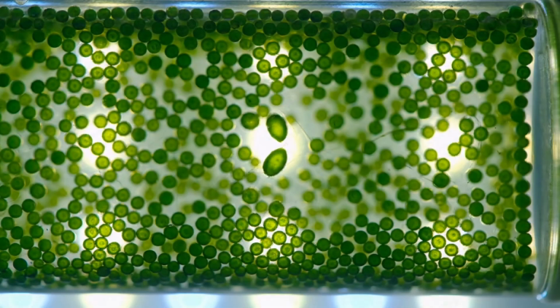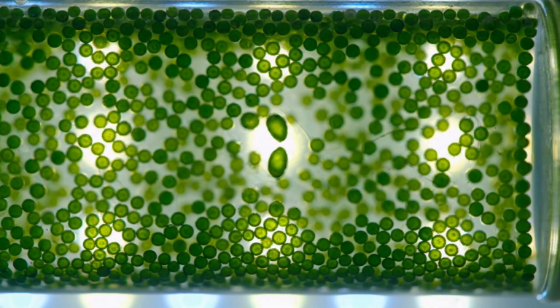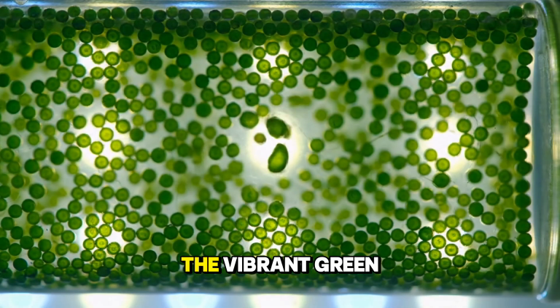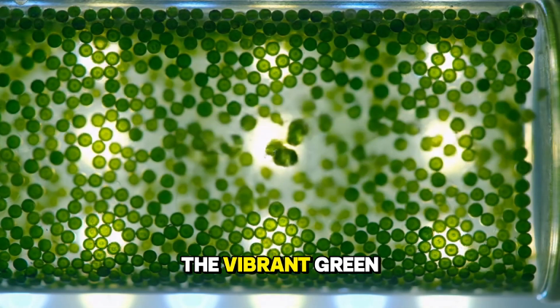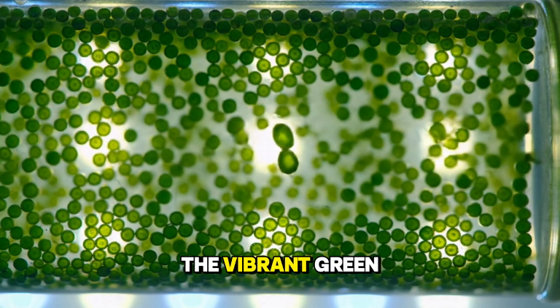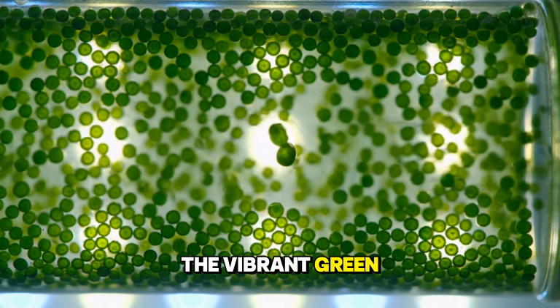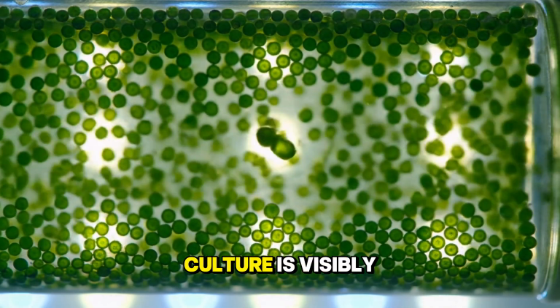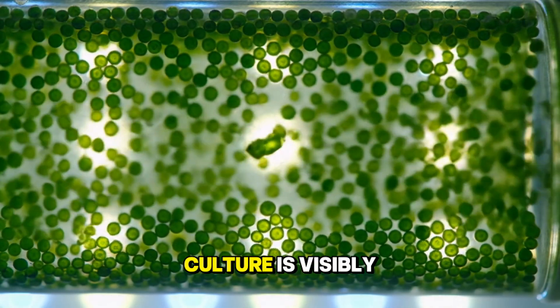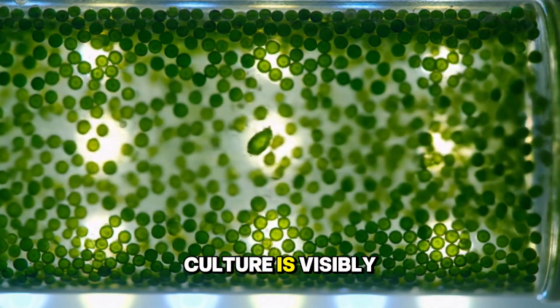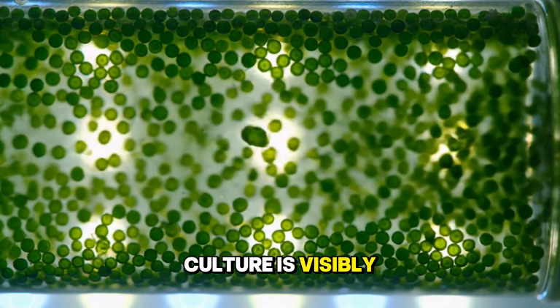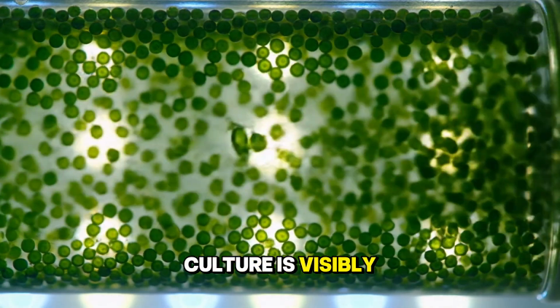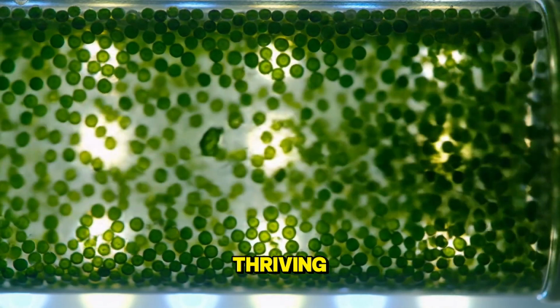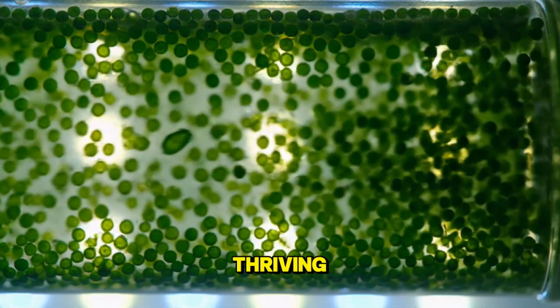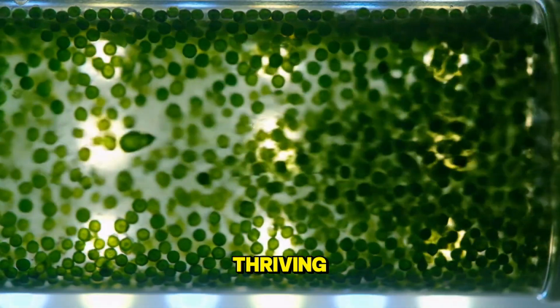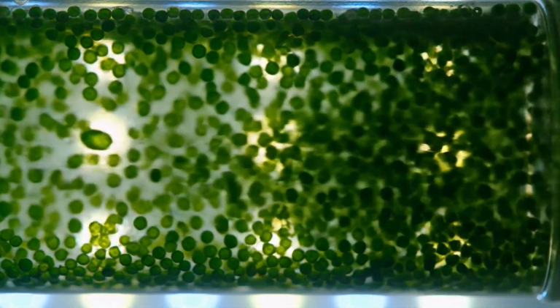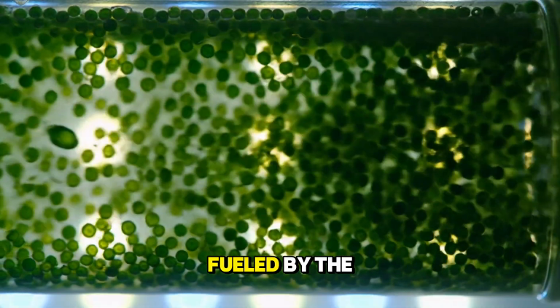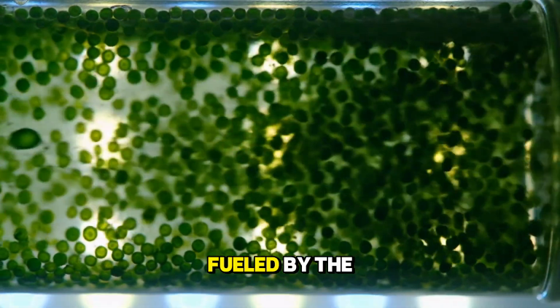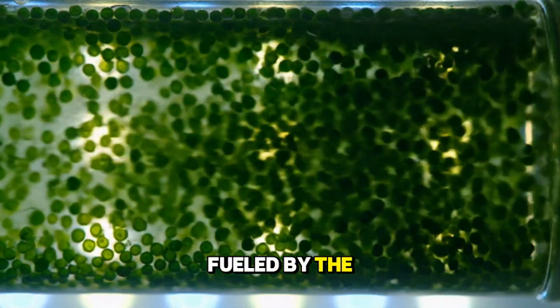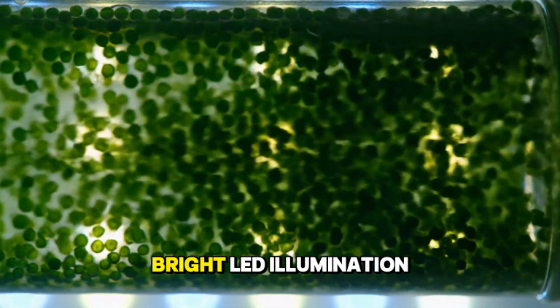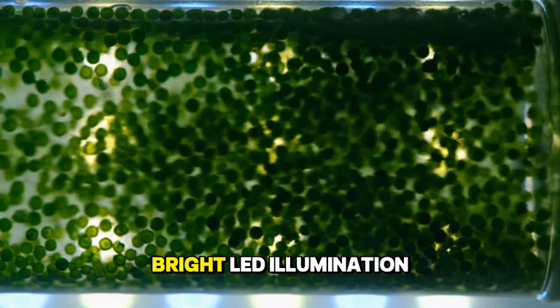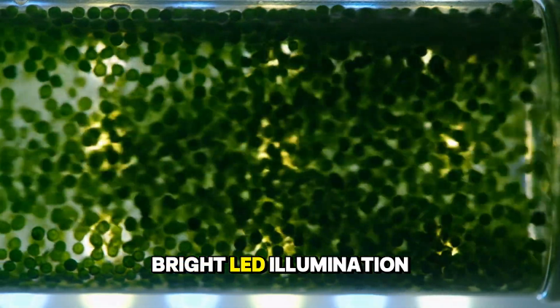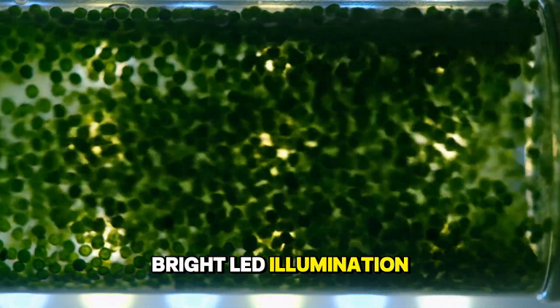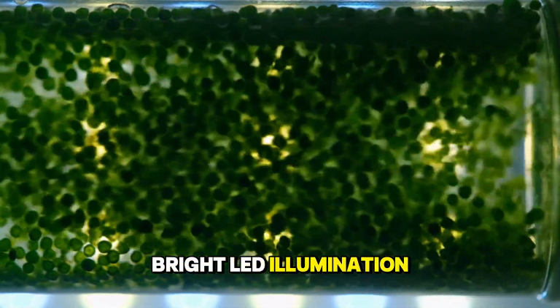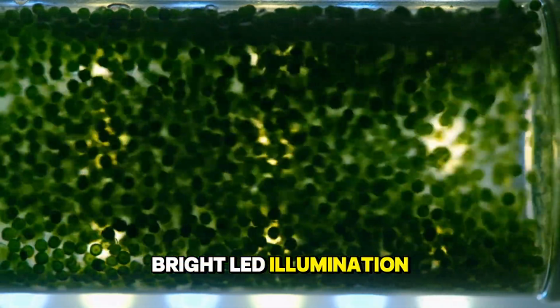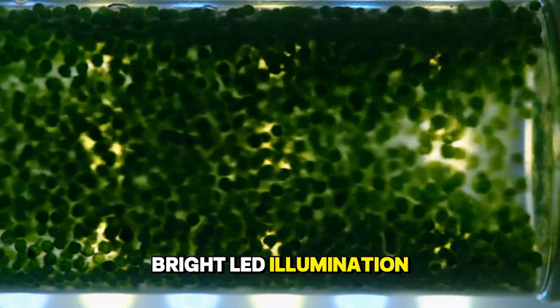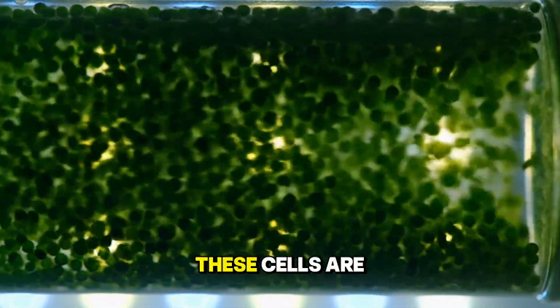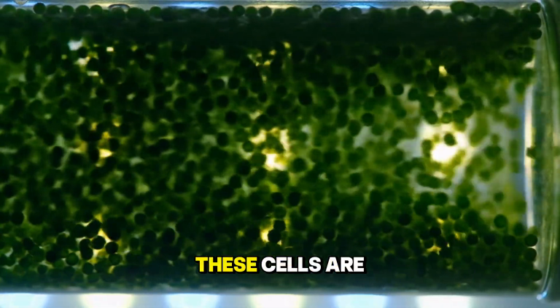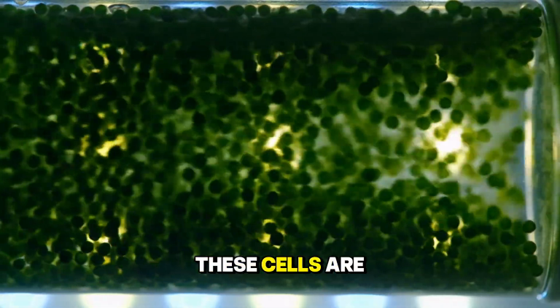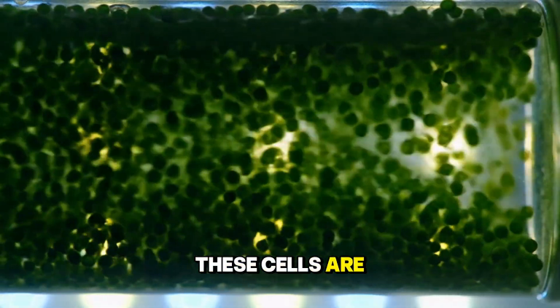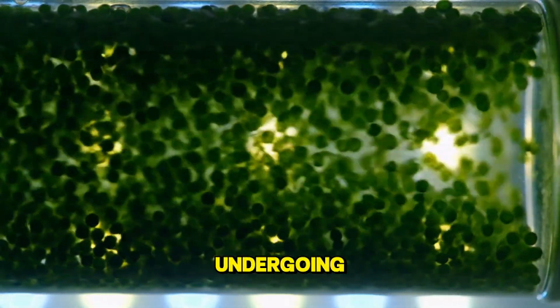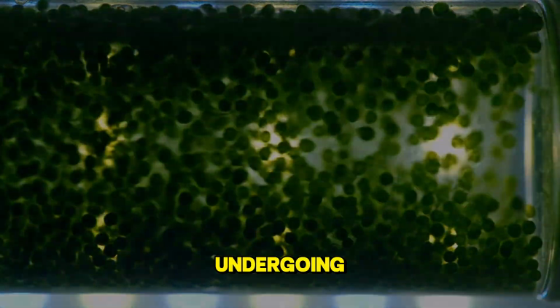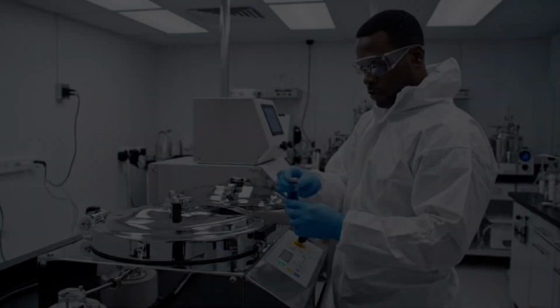The vibrant green culture is visibly thriving, fueled by the bright LED illumination. These cells are undergoing...